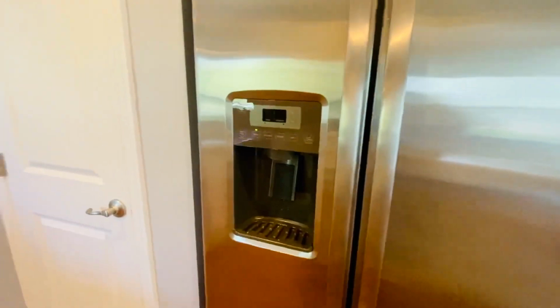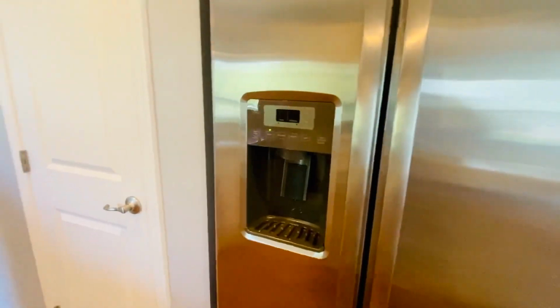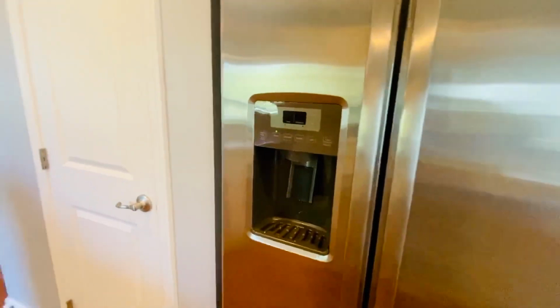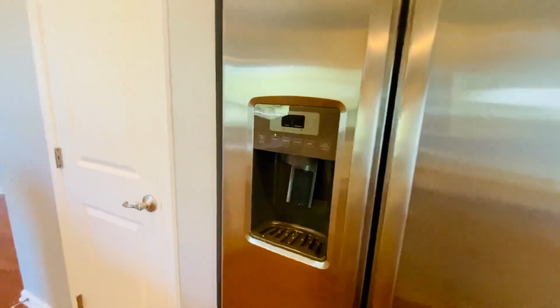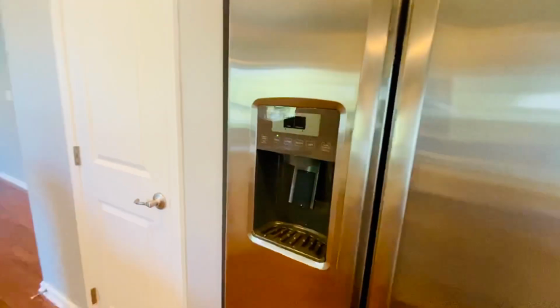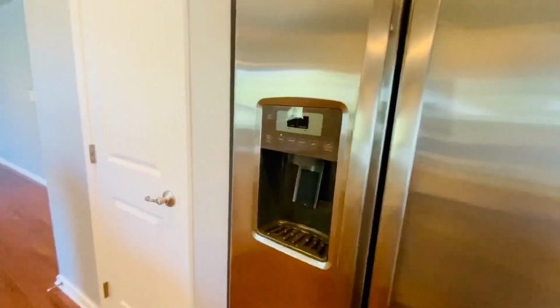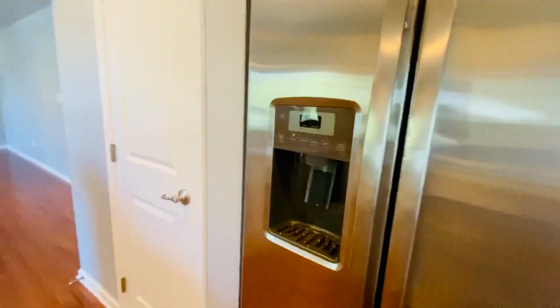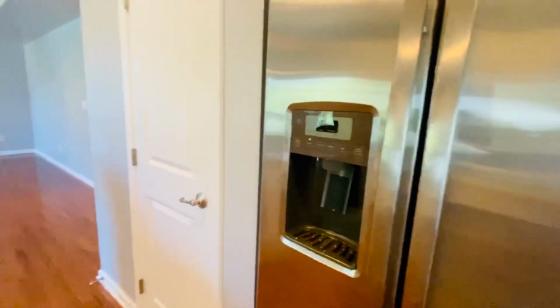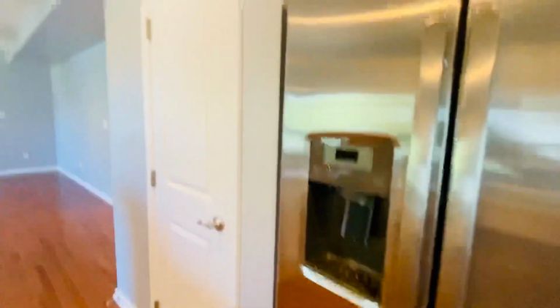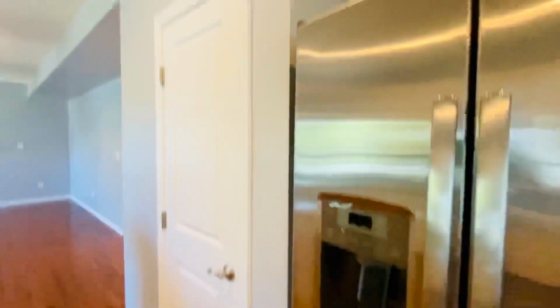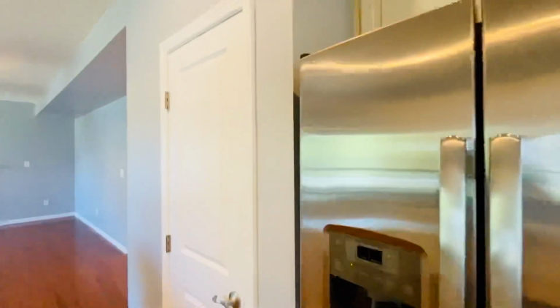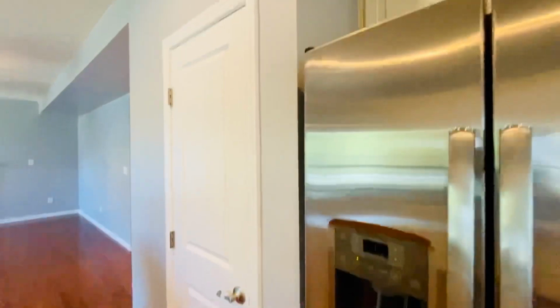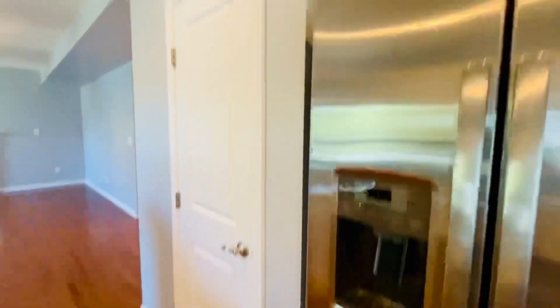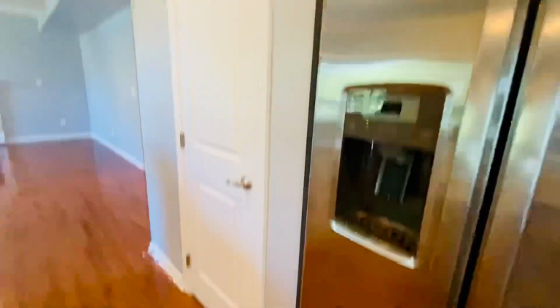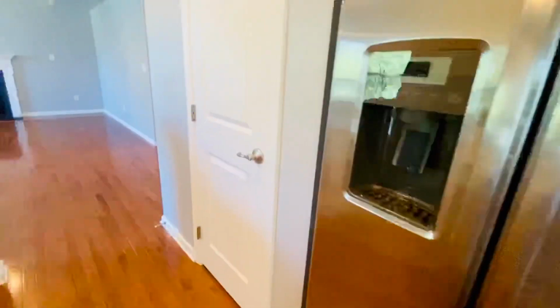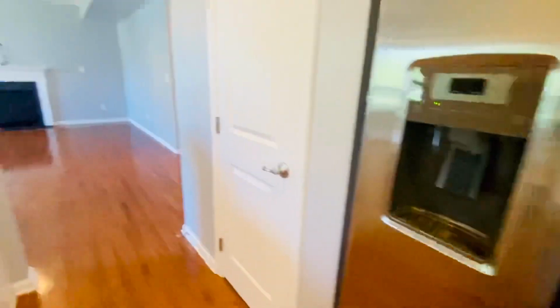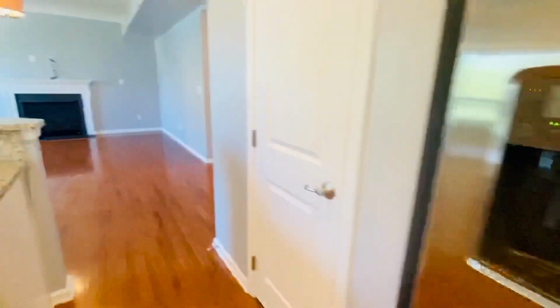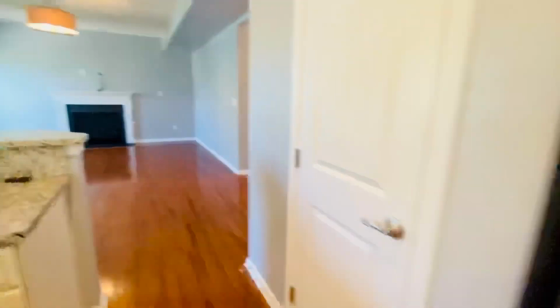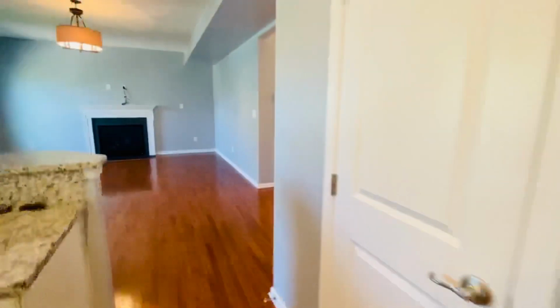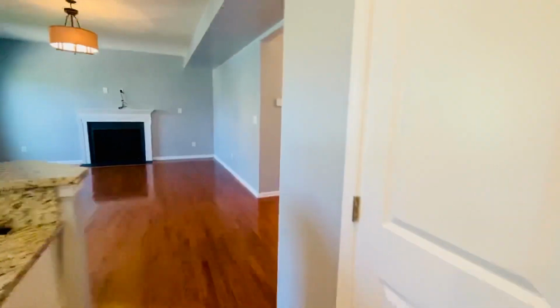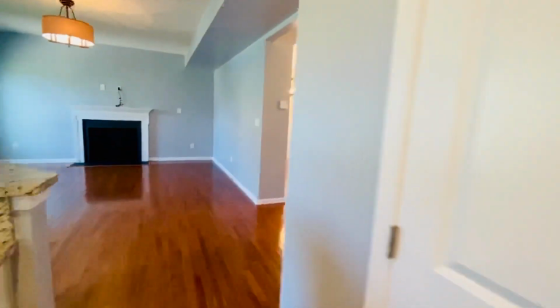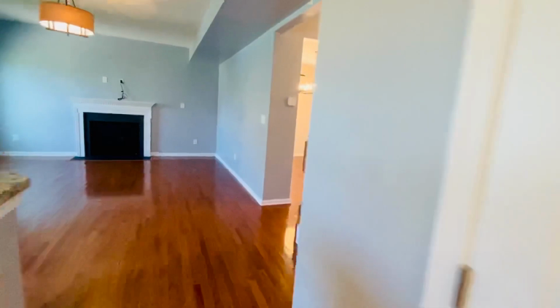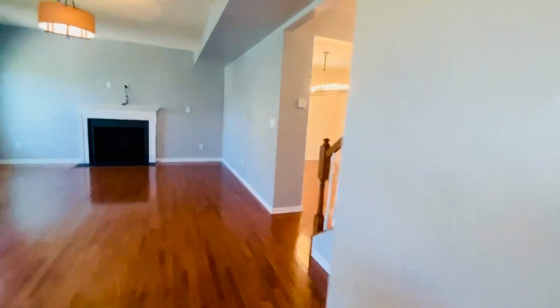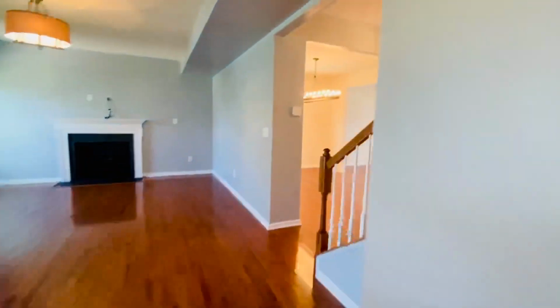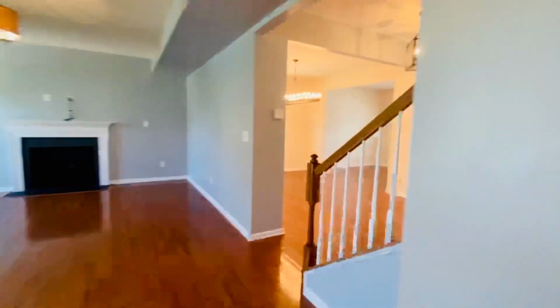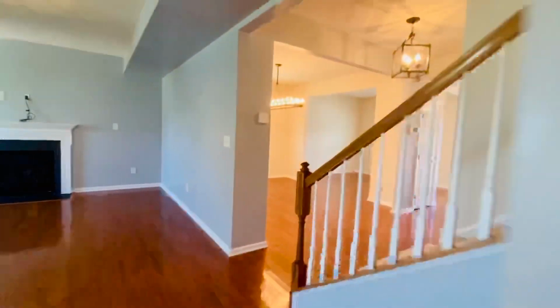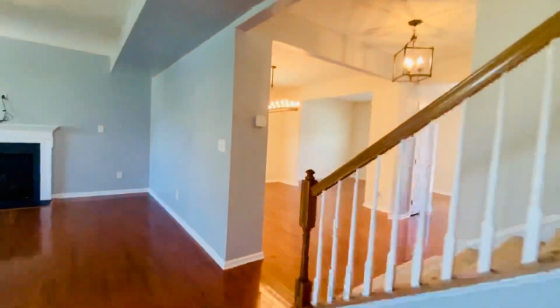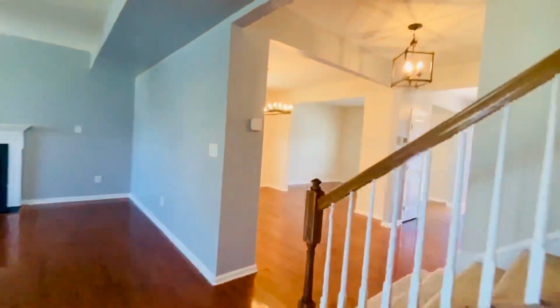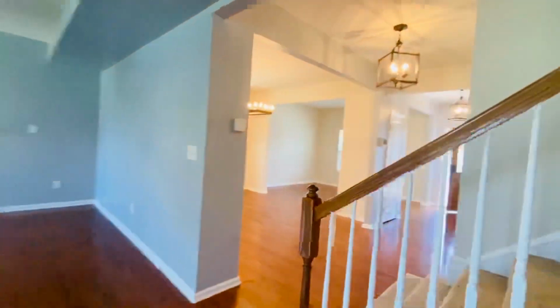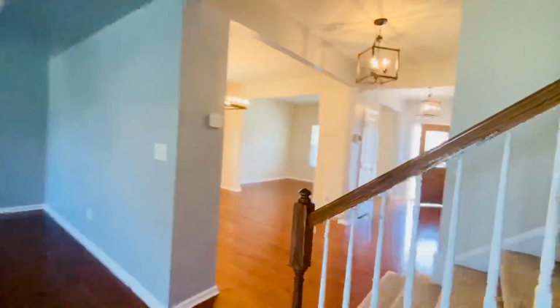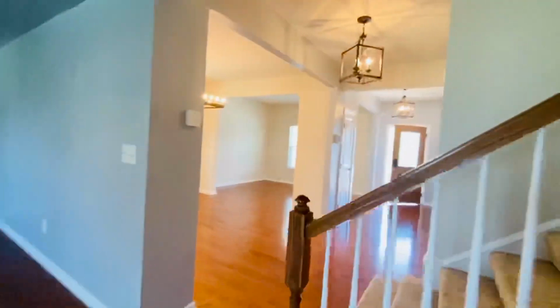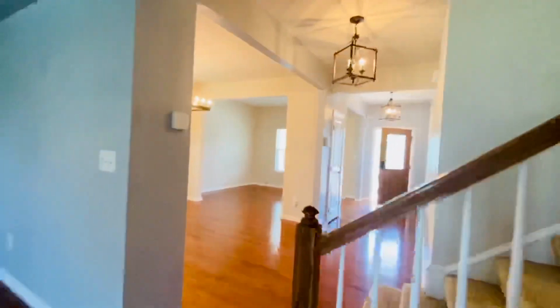We have a side-by-side stainless fridge with all the fancy amenities on the front — cubed ice and crushed ice. We have a pantry here on the right.